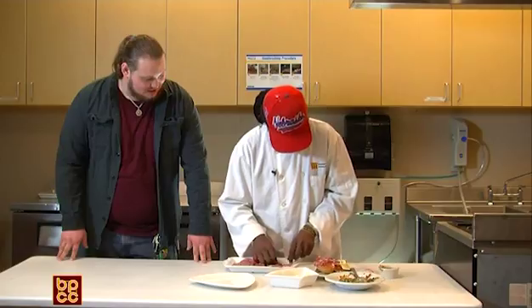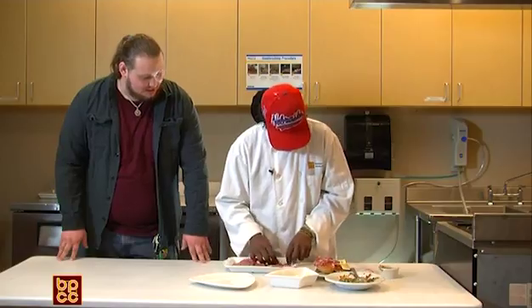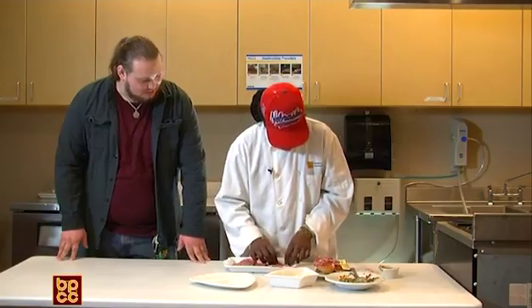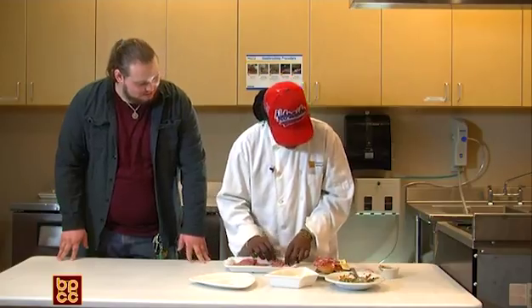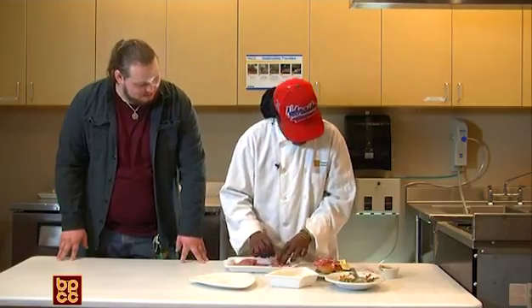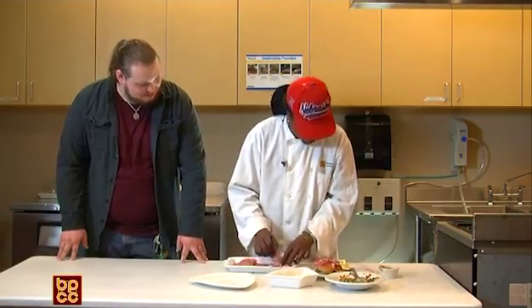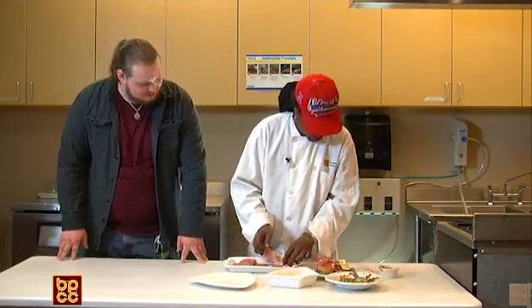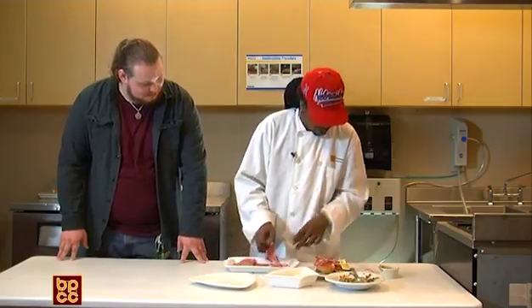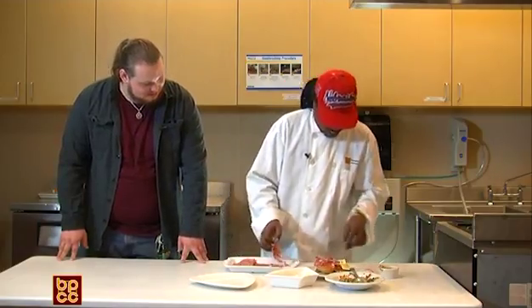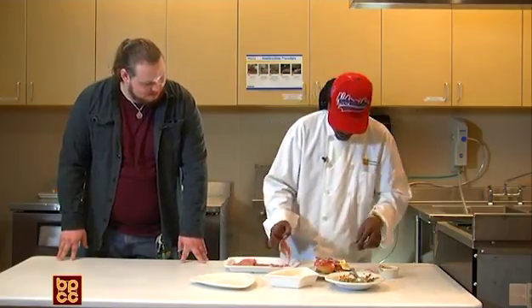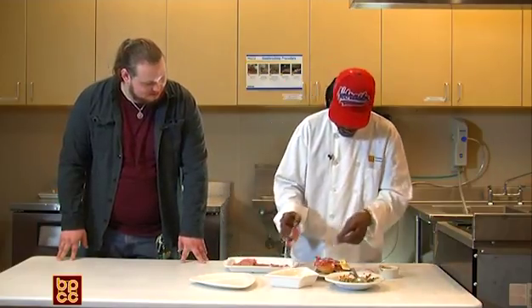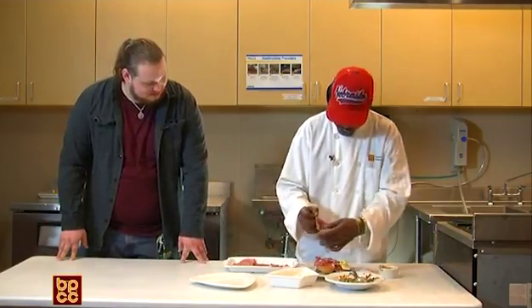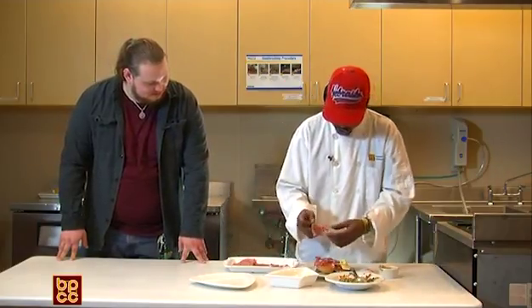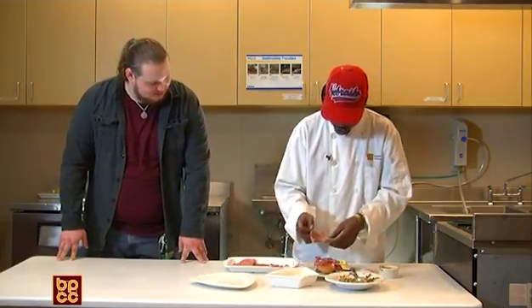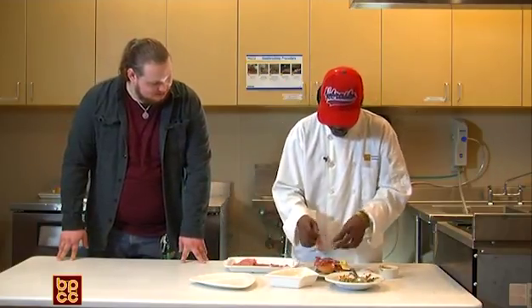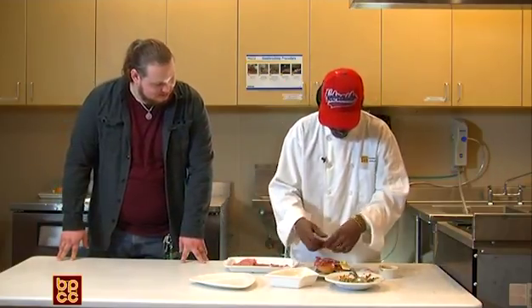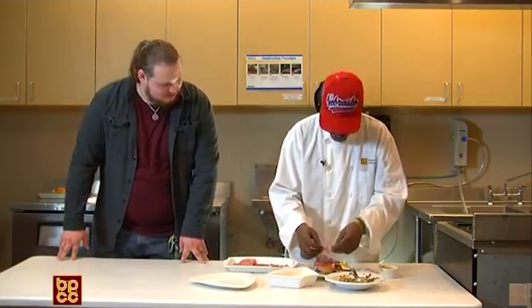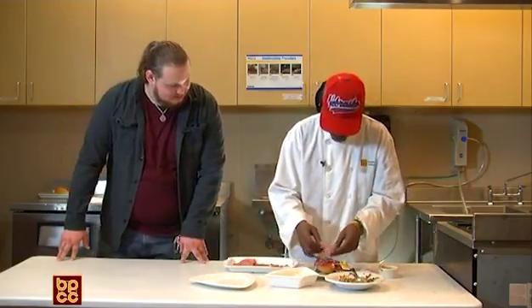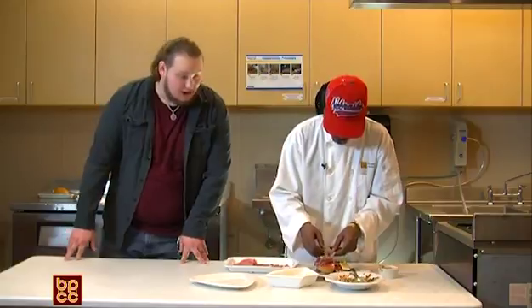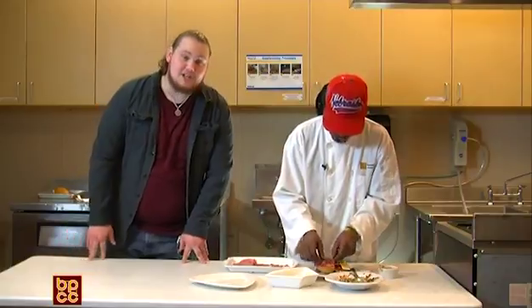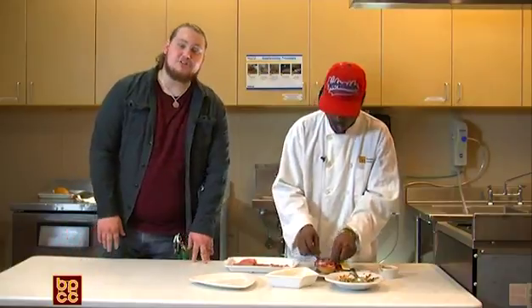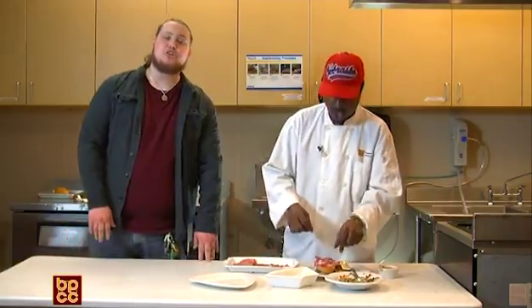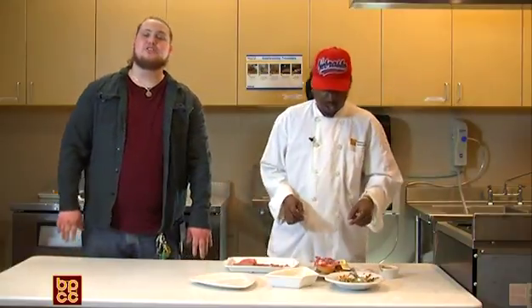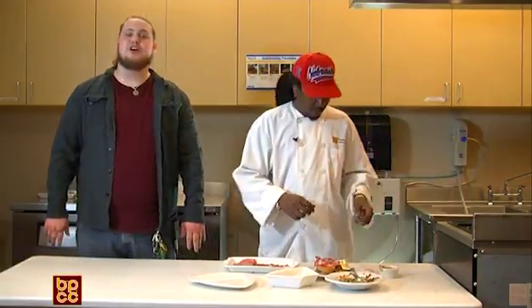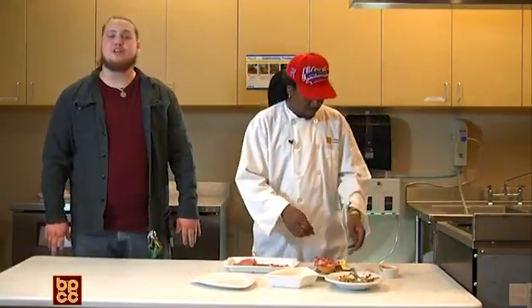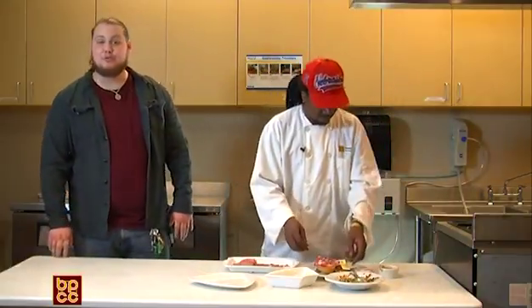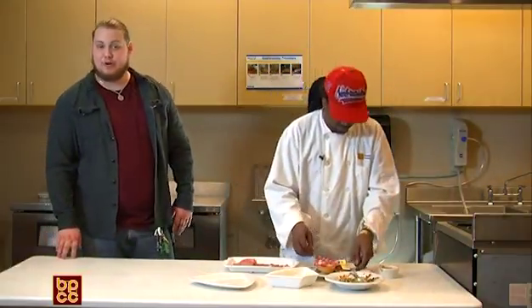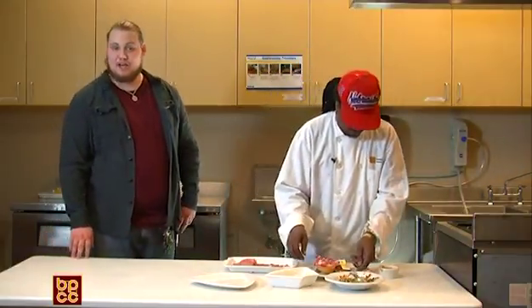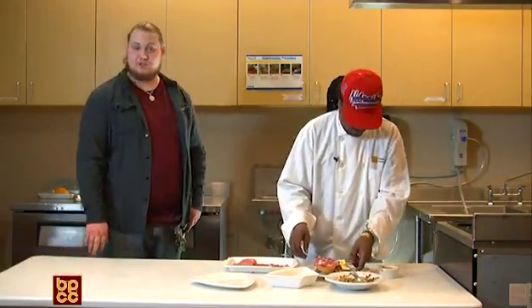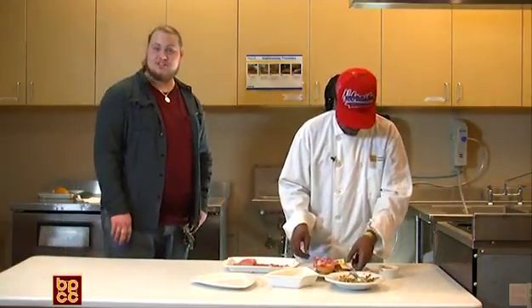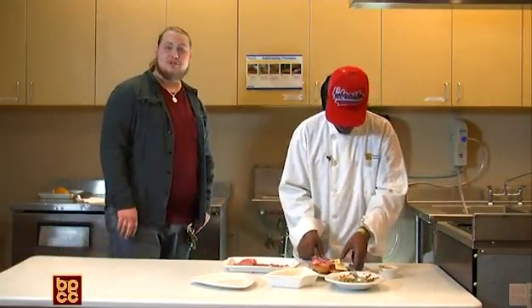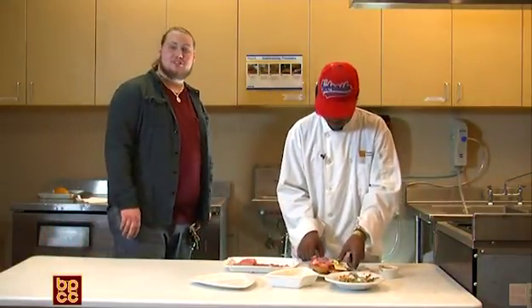We have a nice muffaletta coming. He's going to throw this in the oven, and we'll be right back with A Taste of Bipsy.